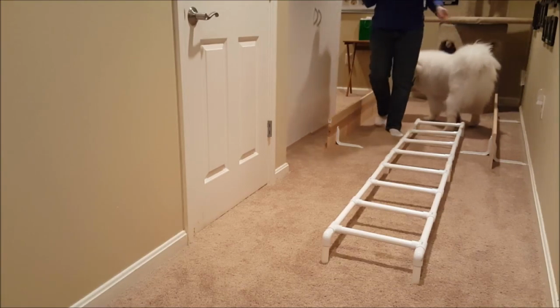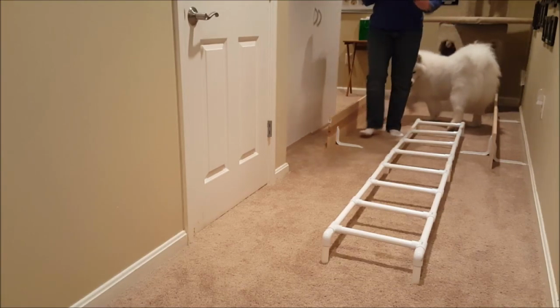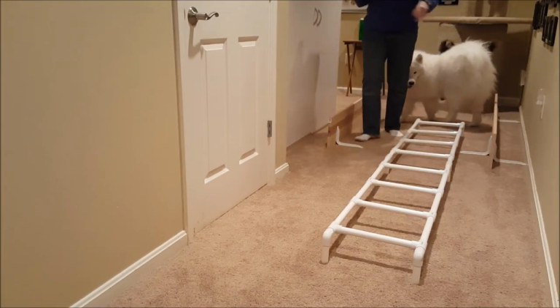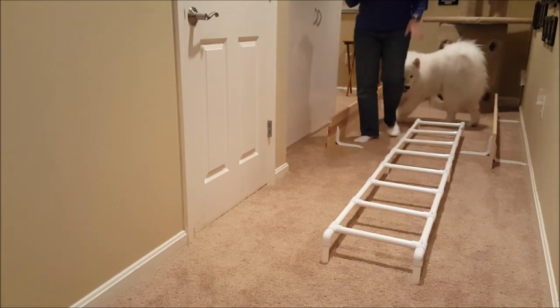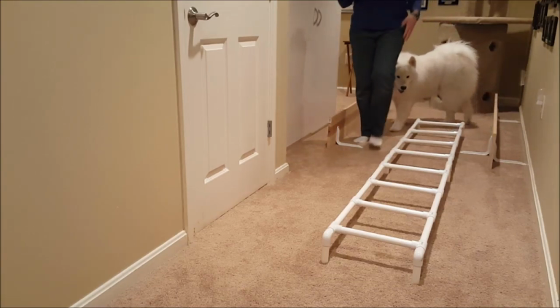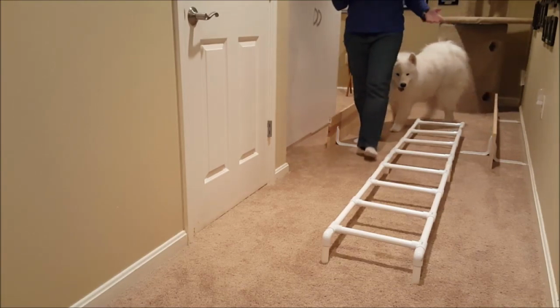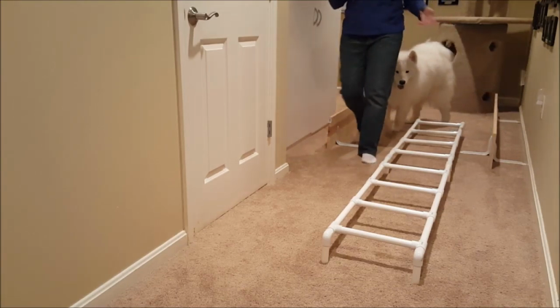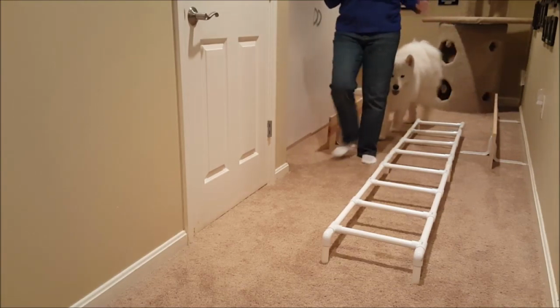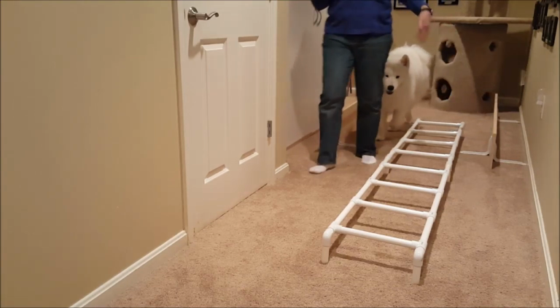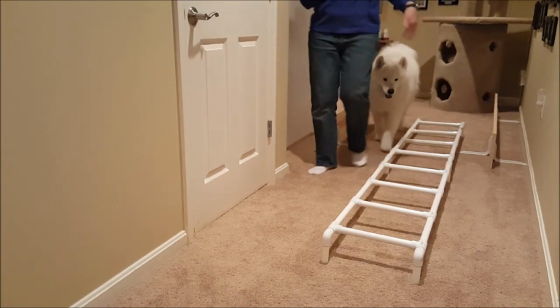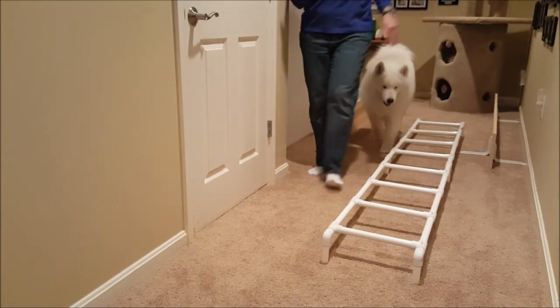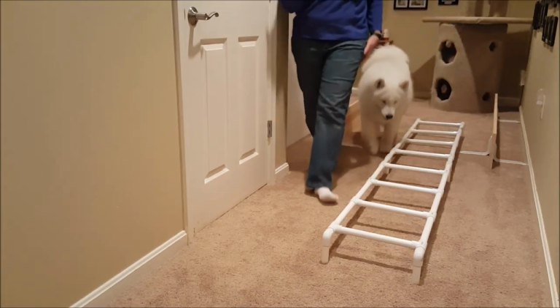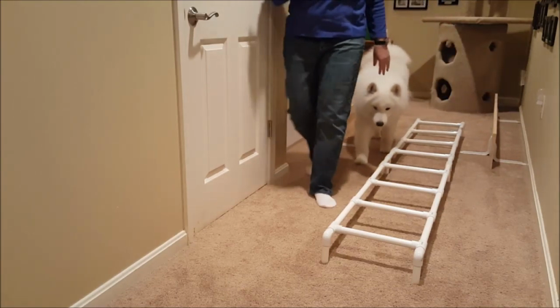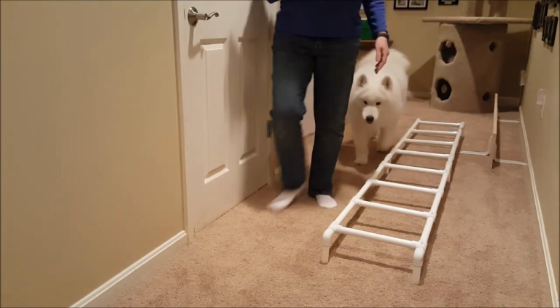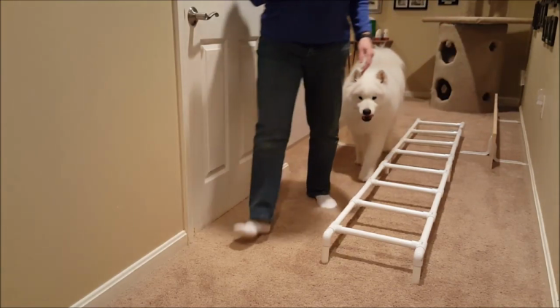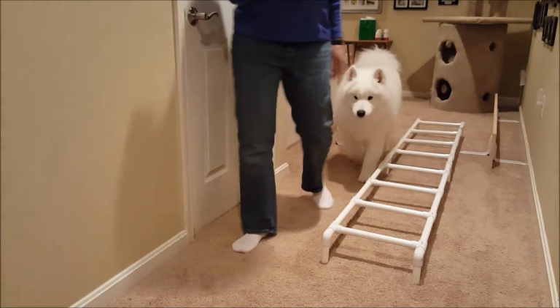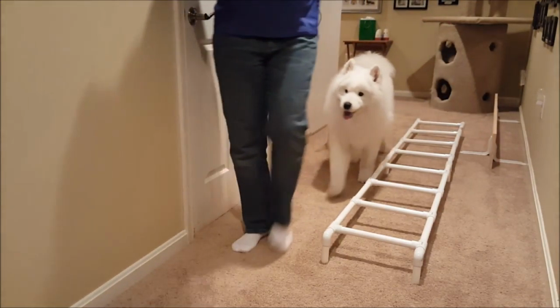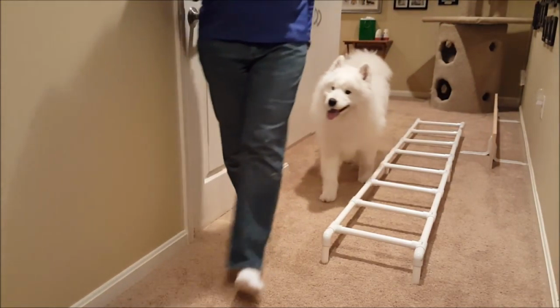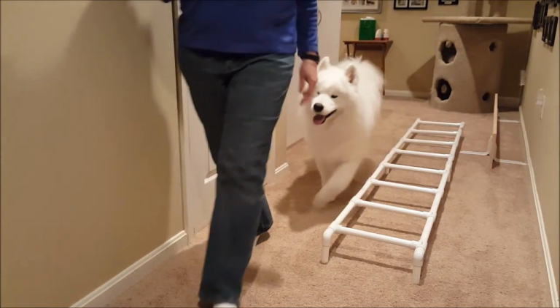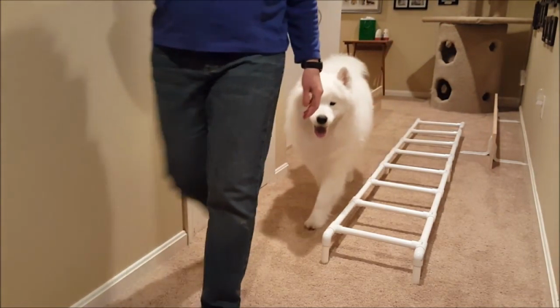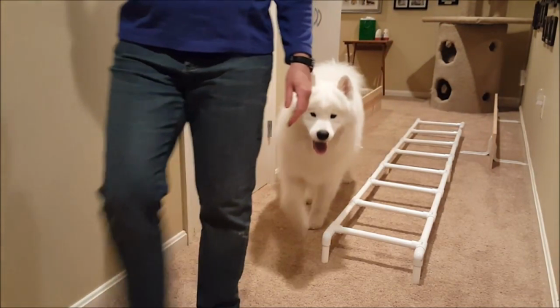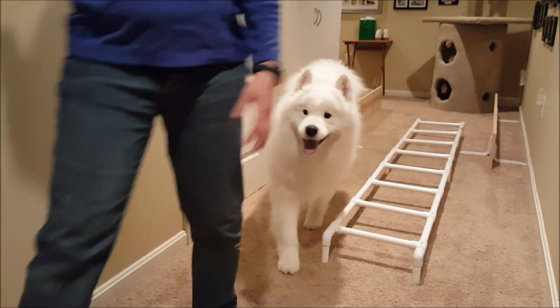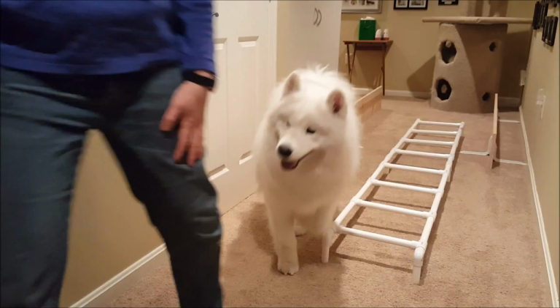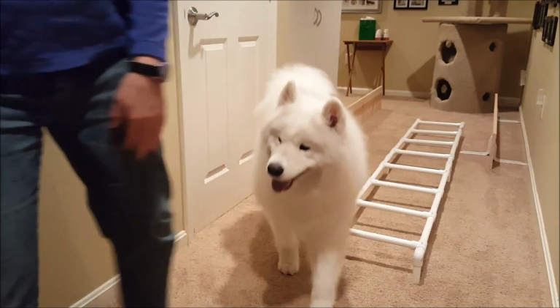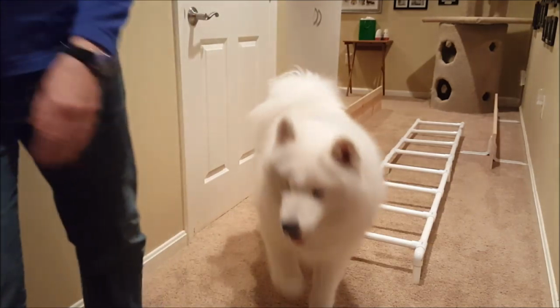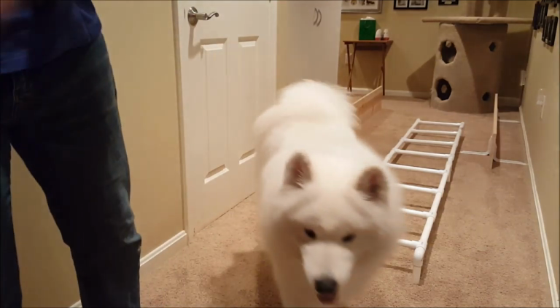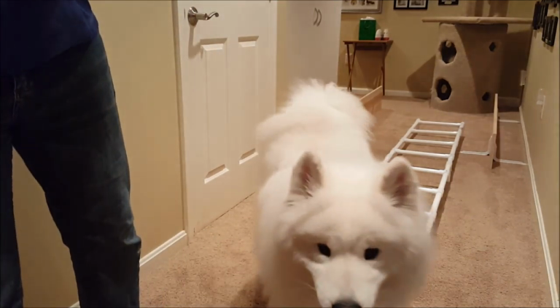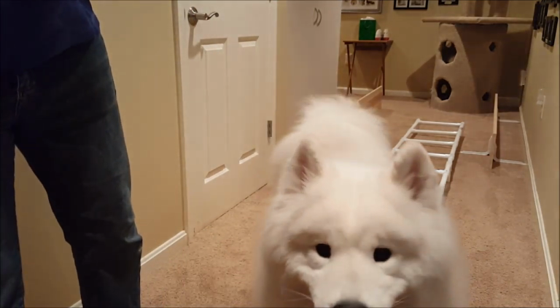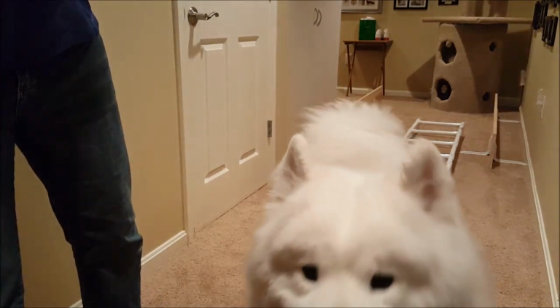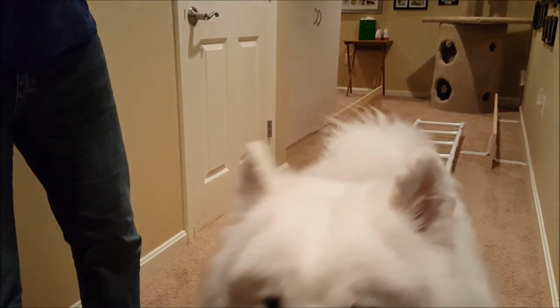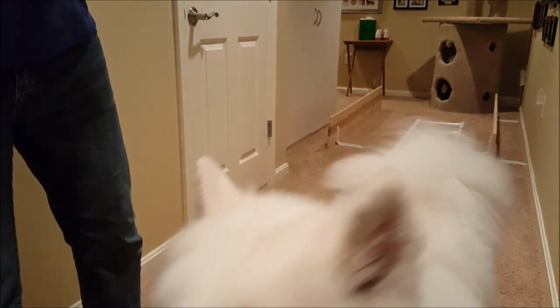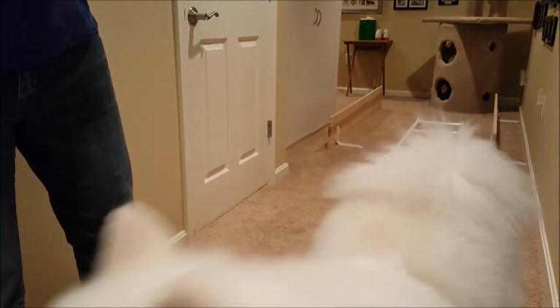He's getting the next treat — I don't have to treat again. Treat after the click.